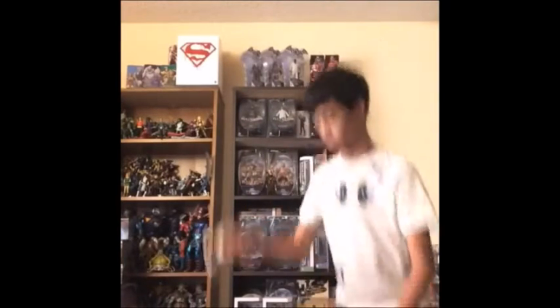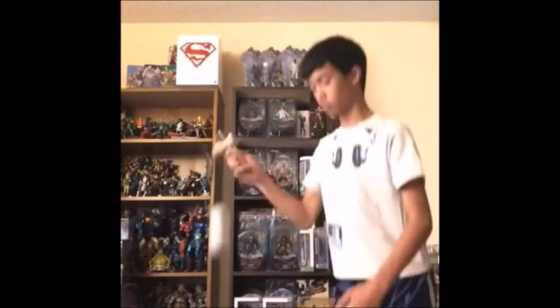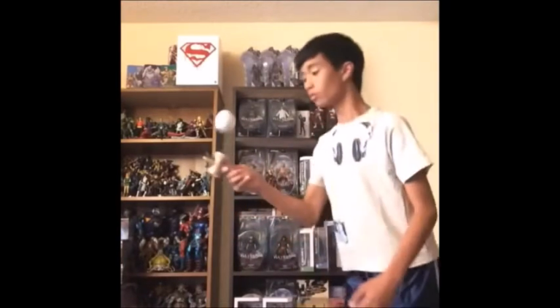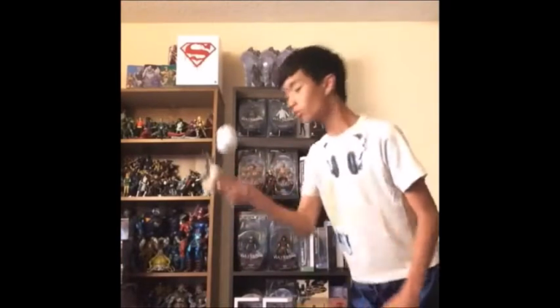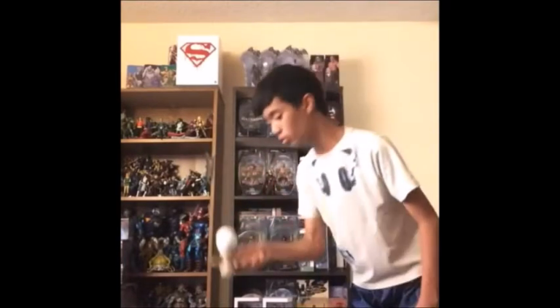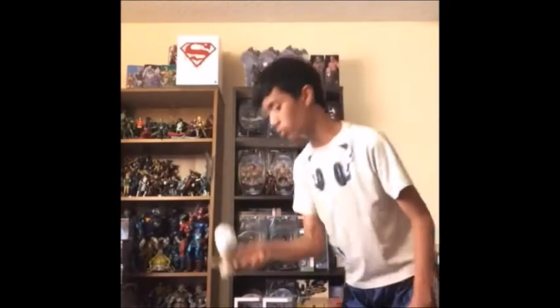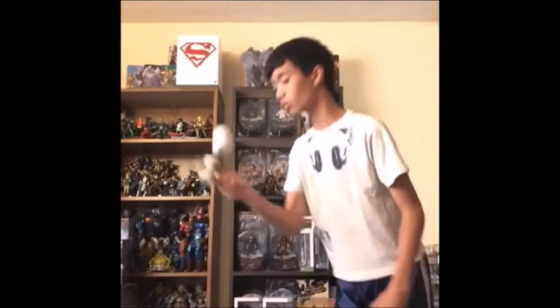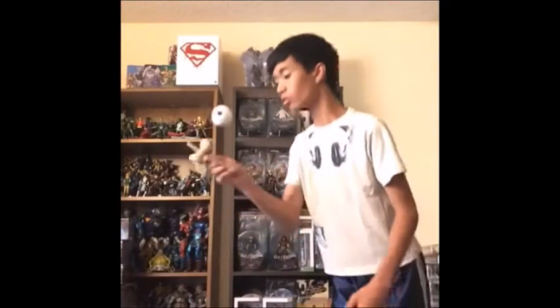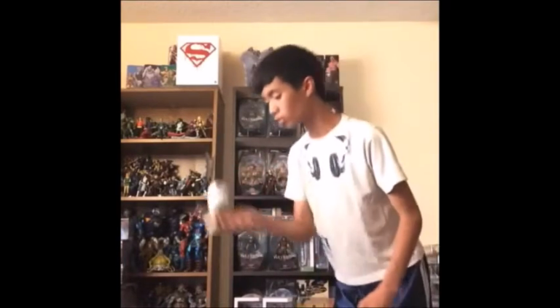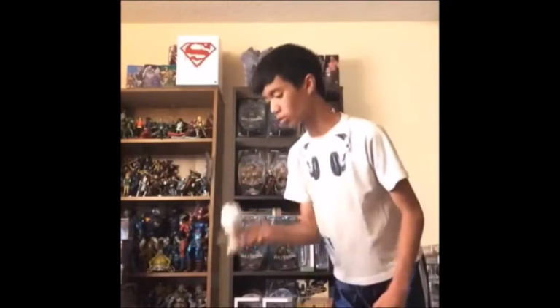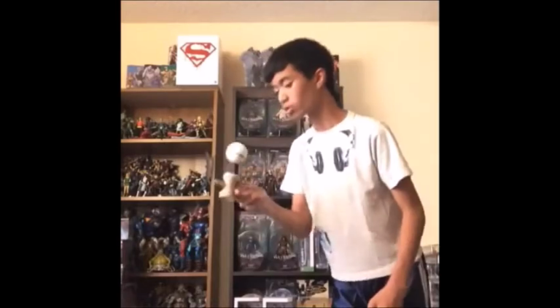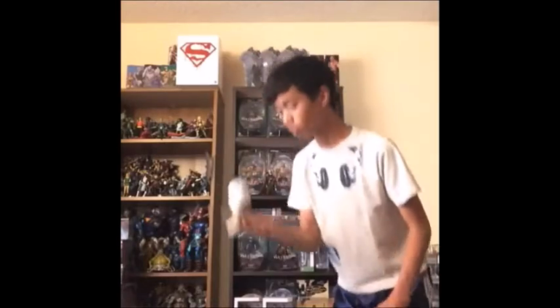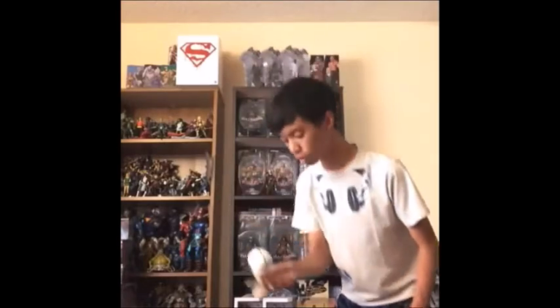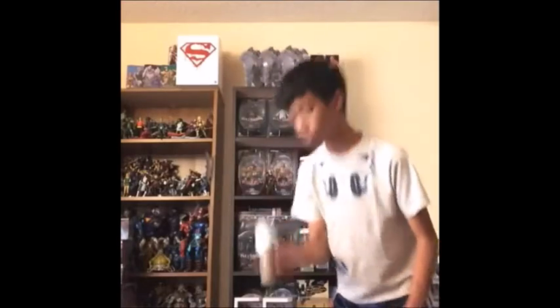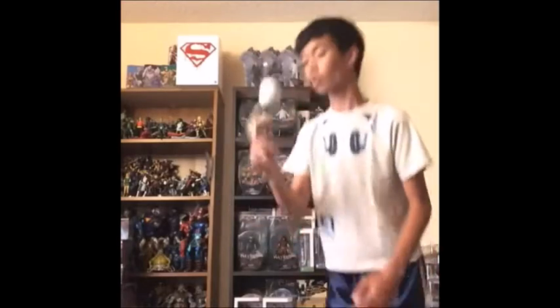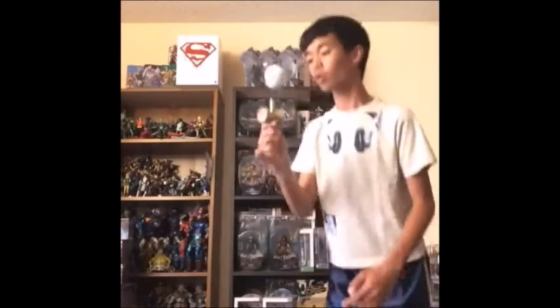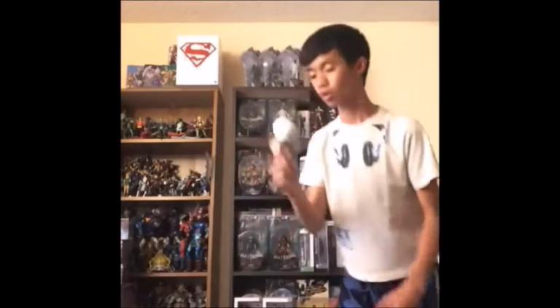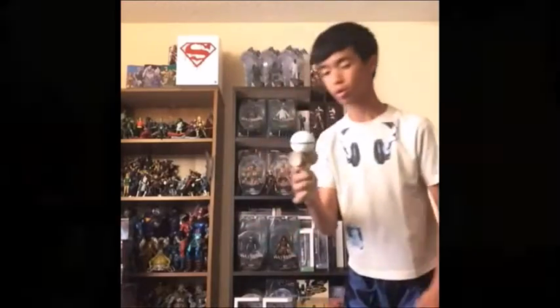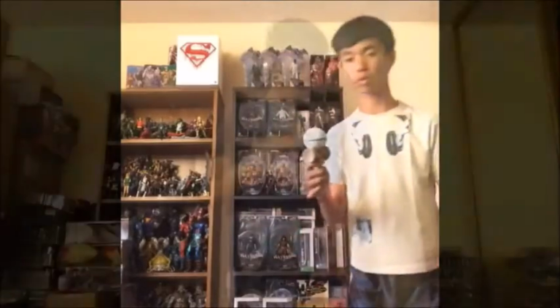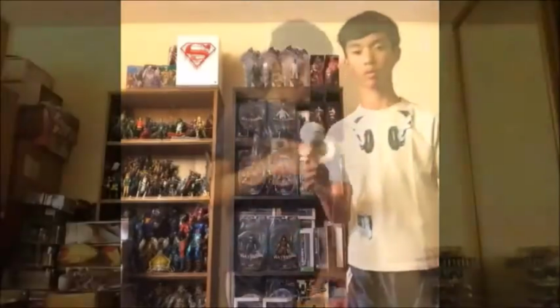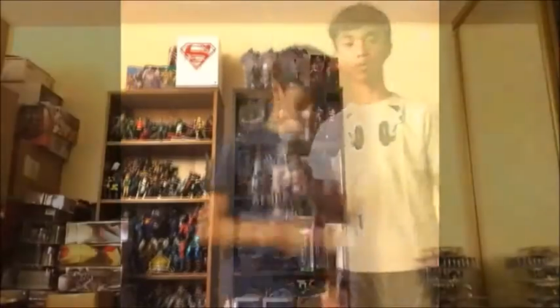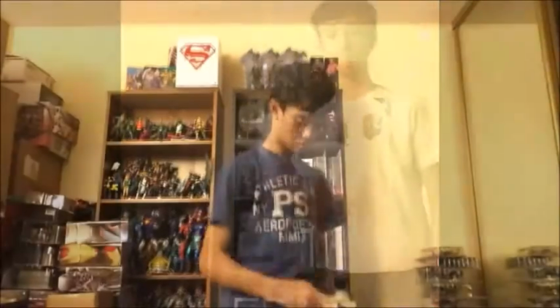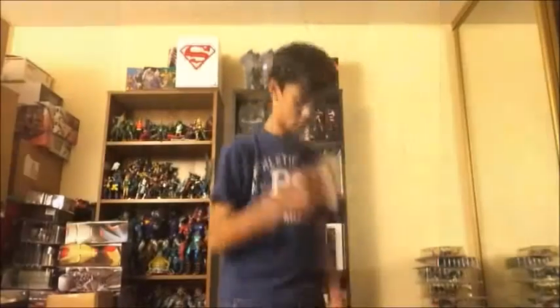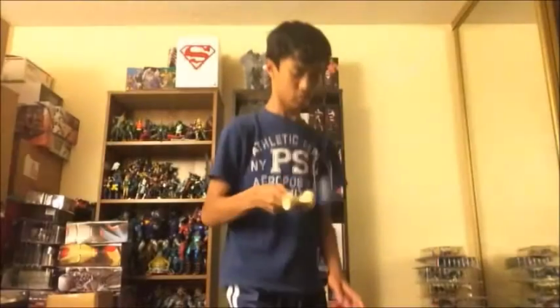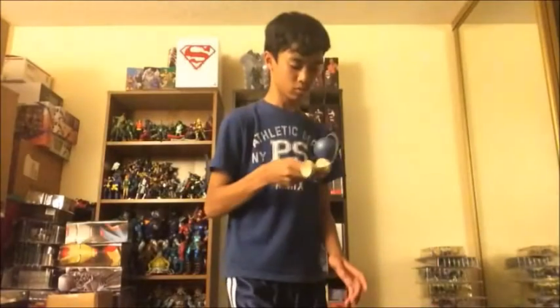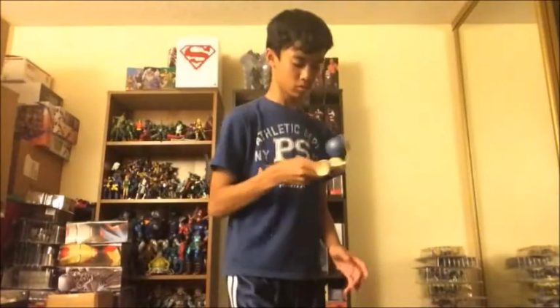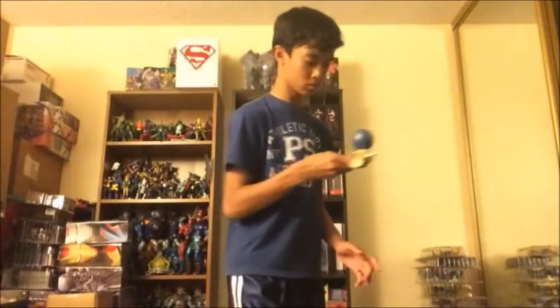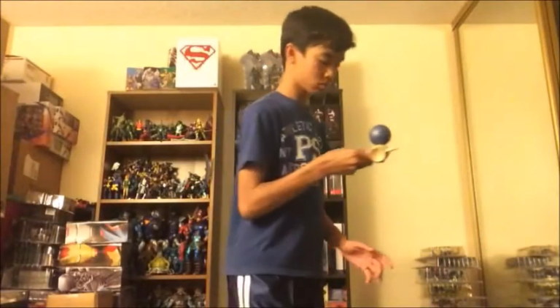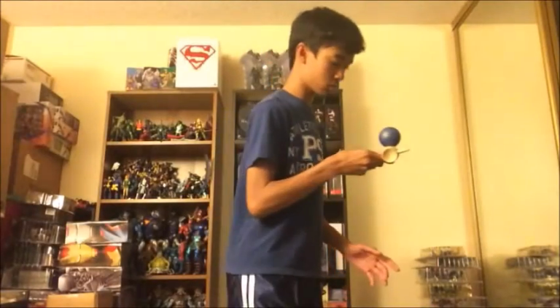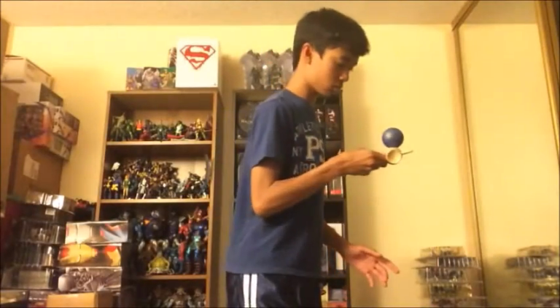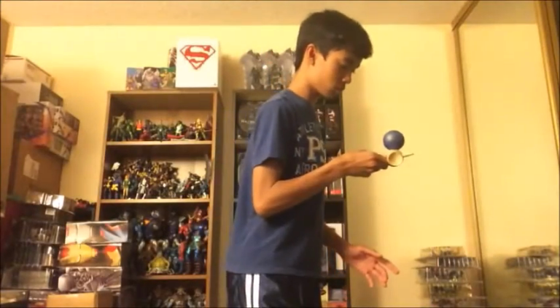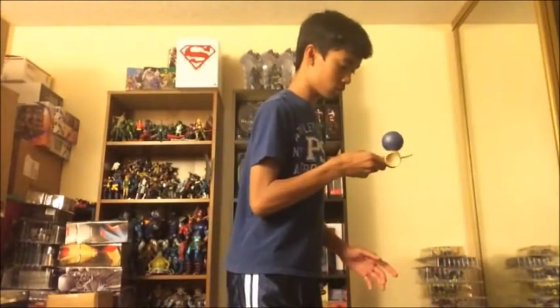They're affordable and durable. Take care of it by not dropping it often and it'll surely be one of your best kendamas.